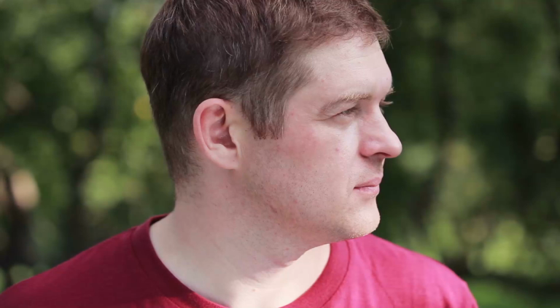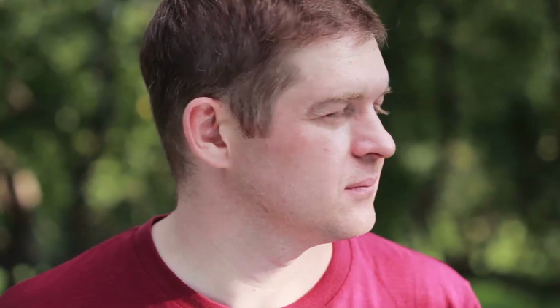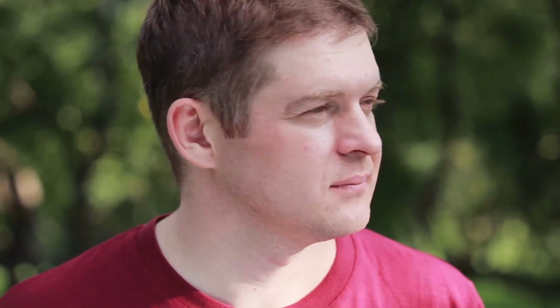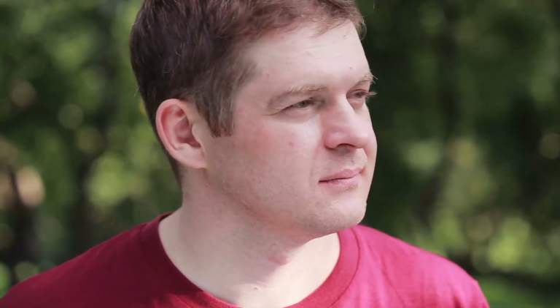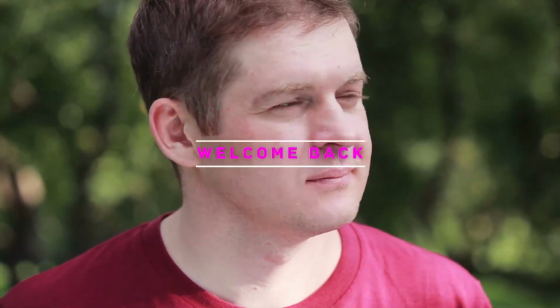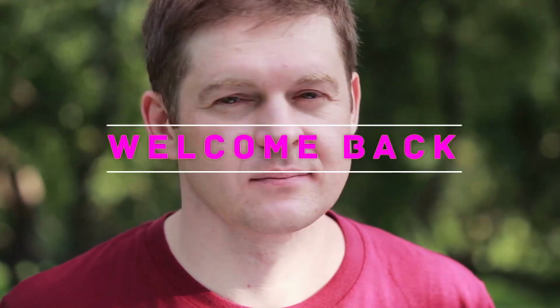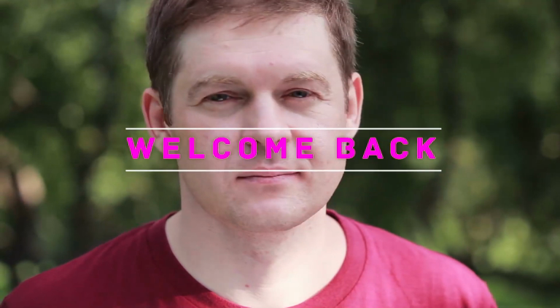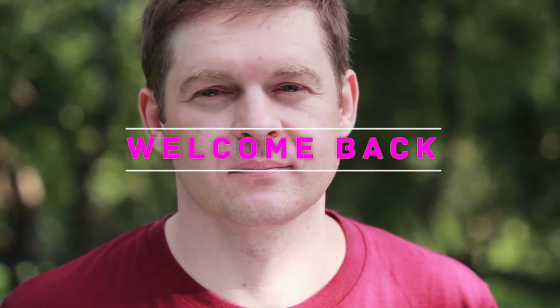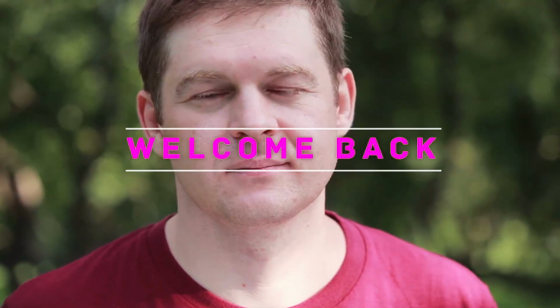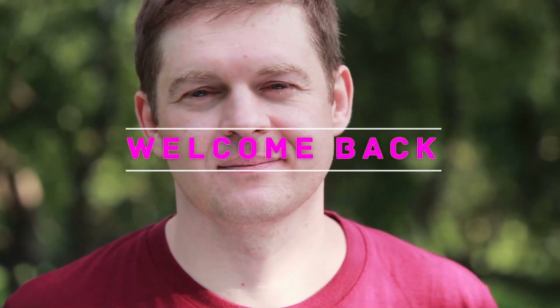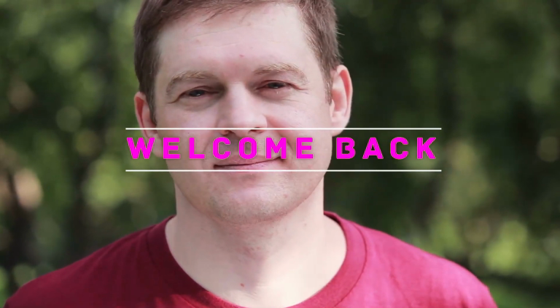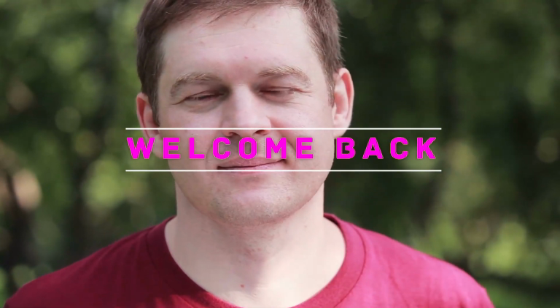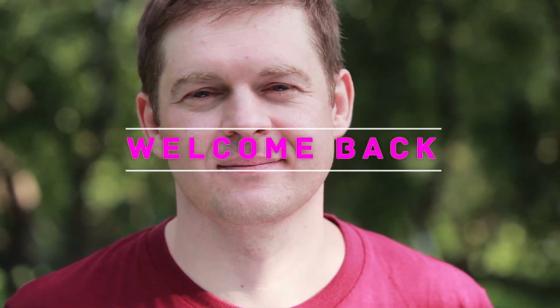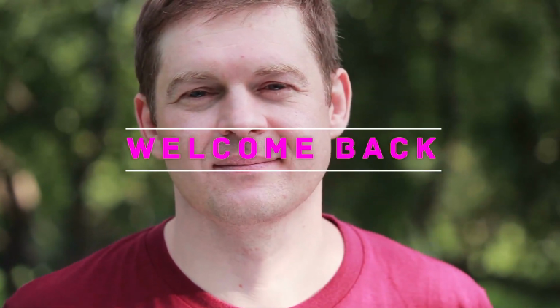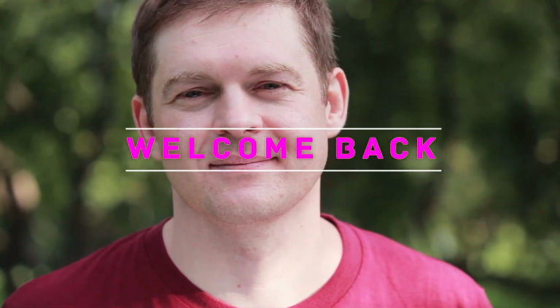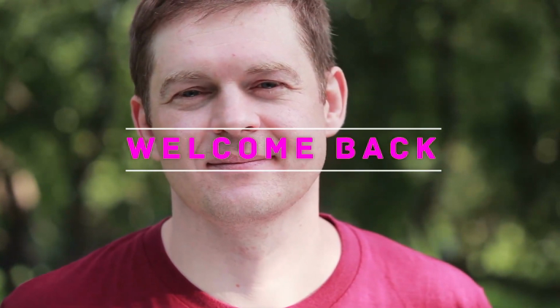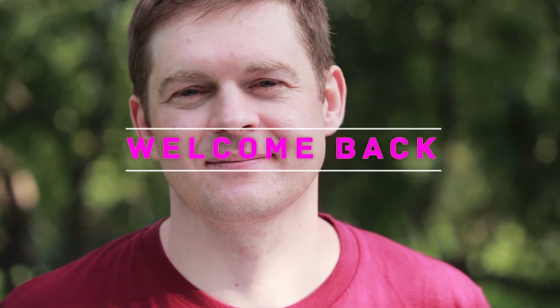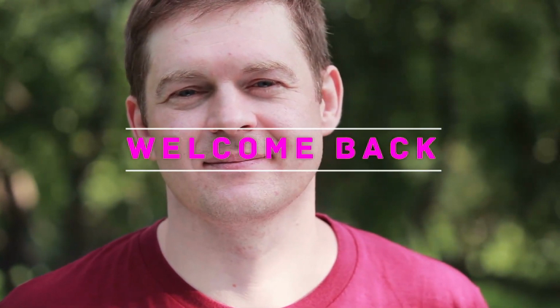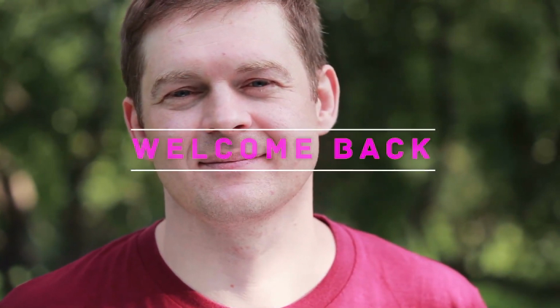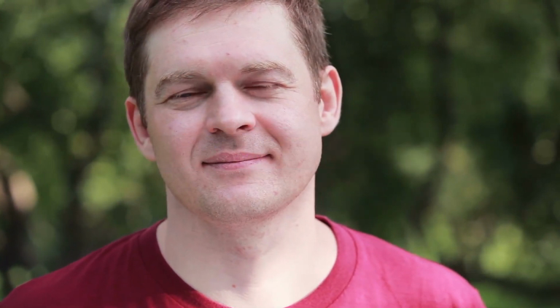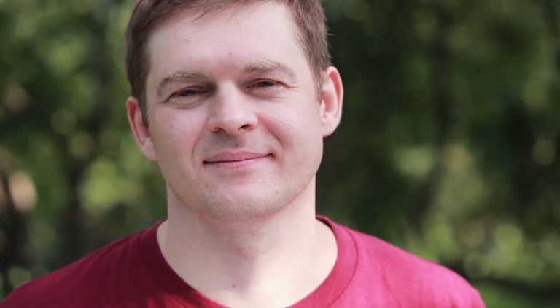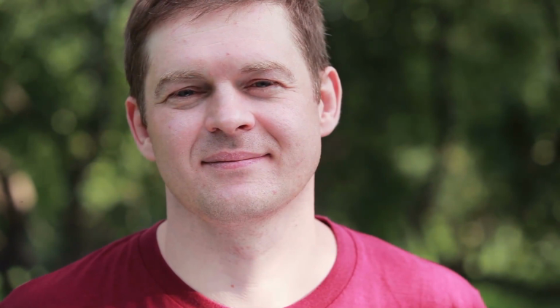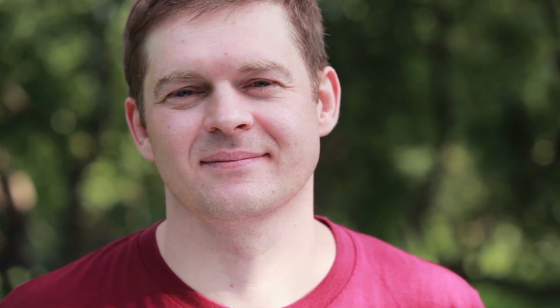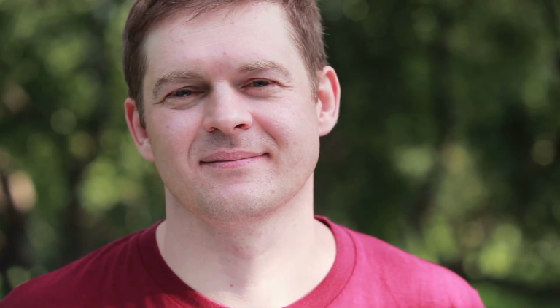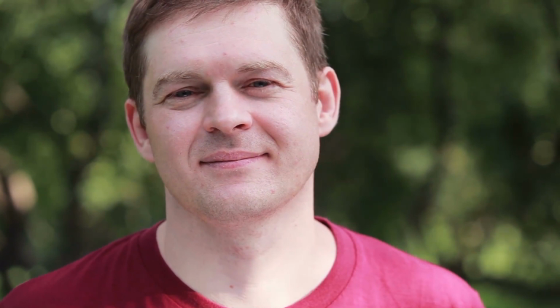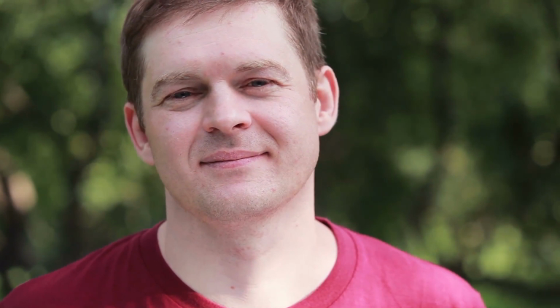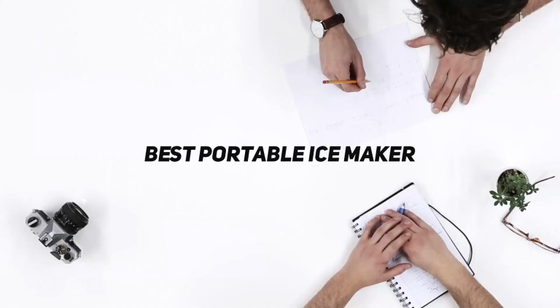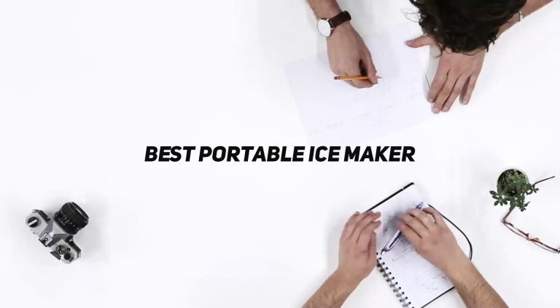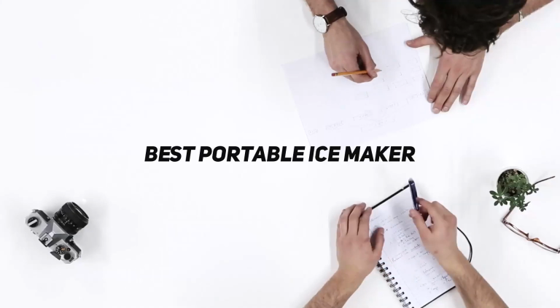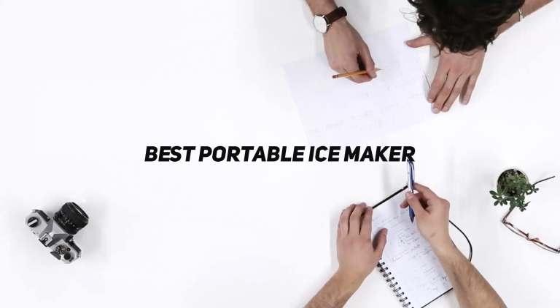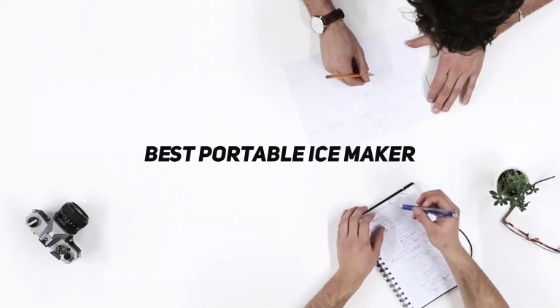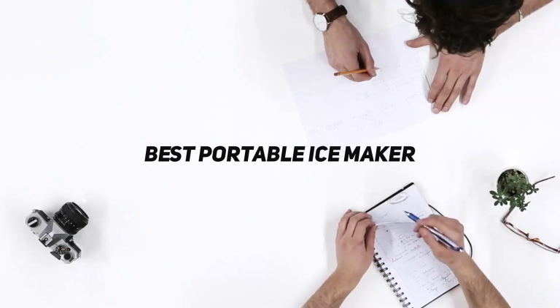Hello everyone, welcome back to my channel. In this video I'm gonna talk about the top 5 best portable ice makers.